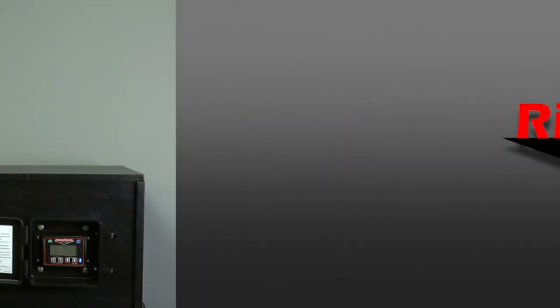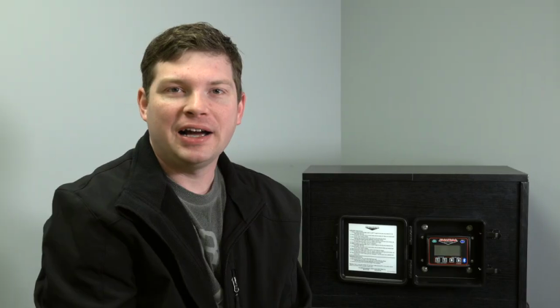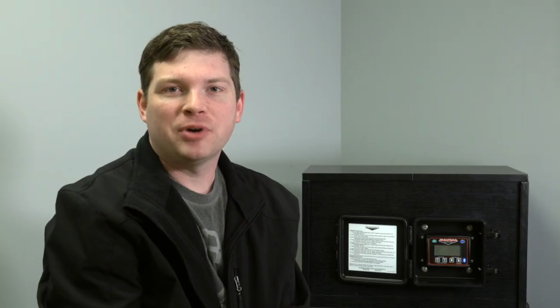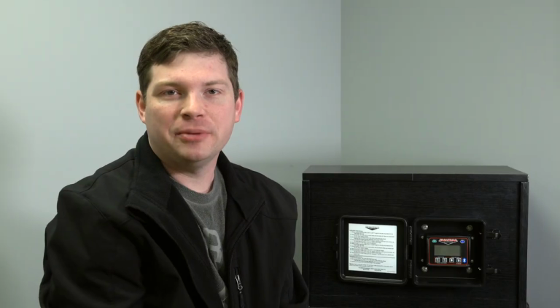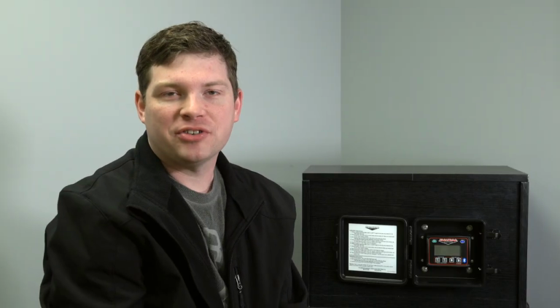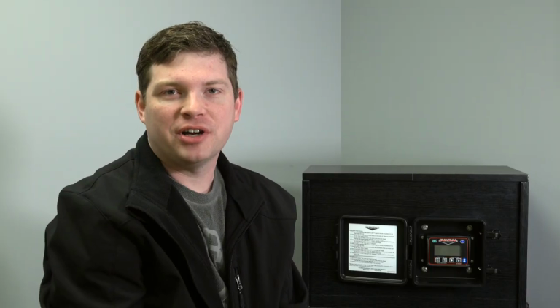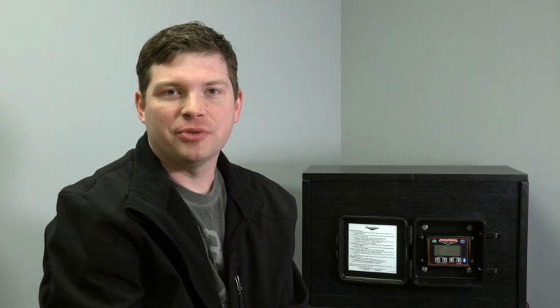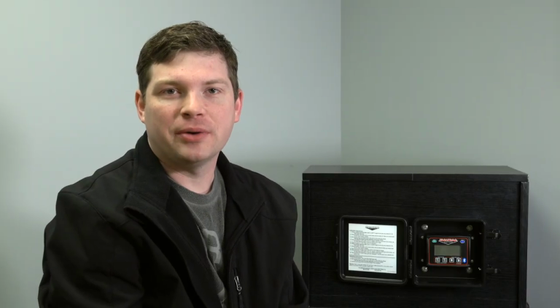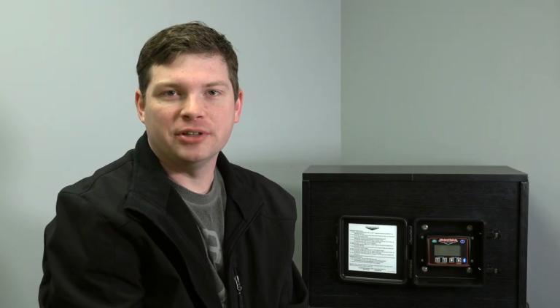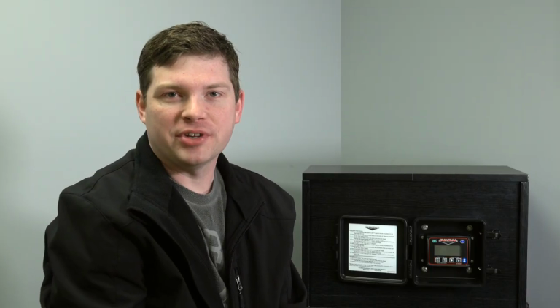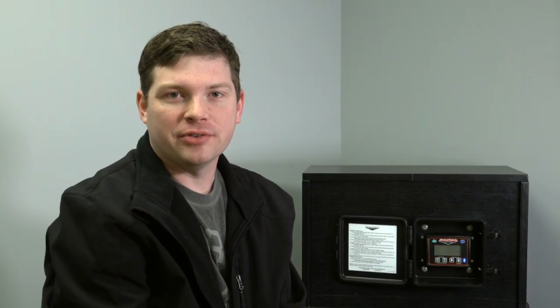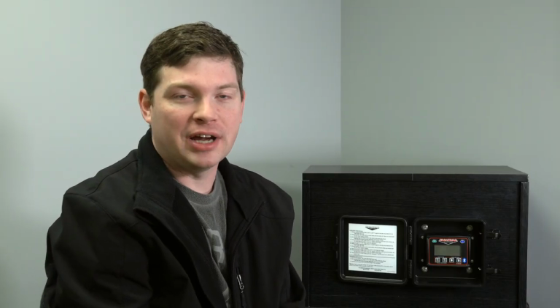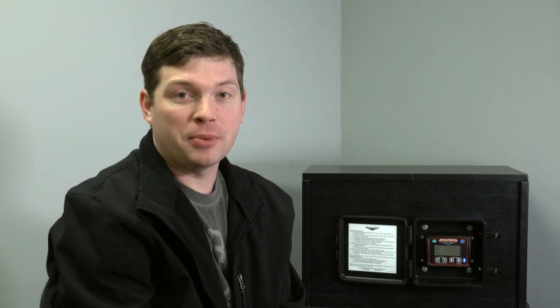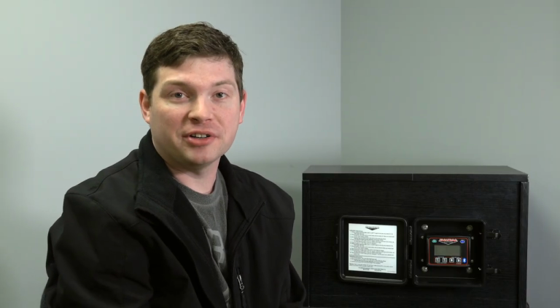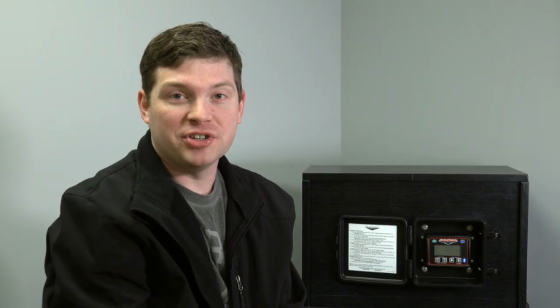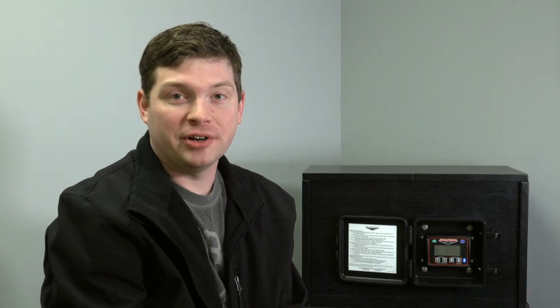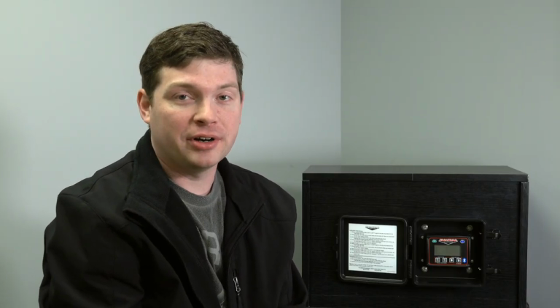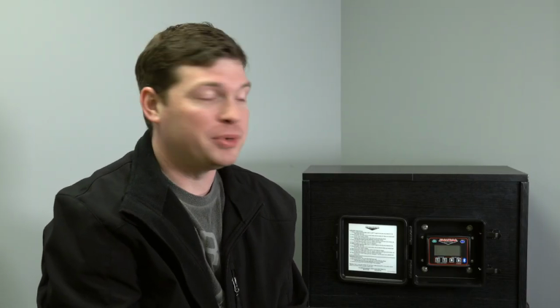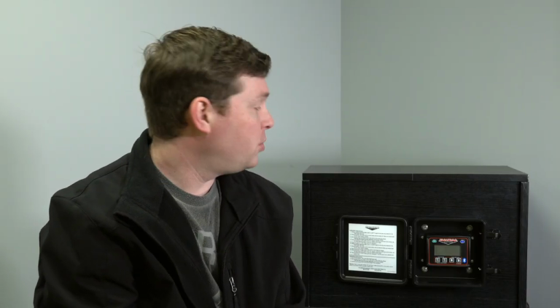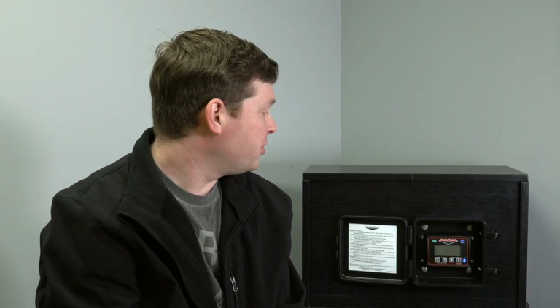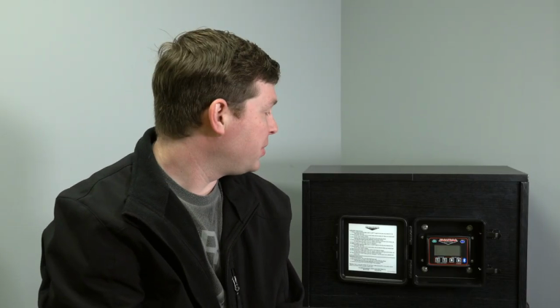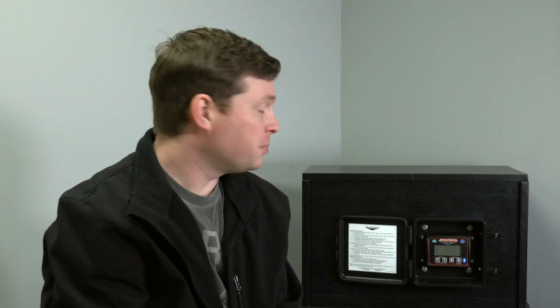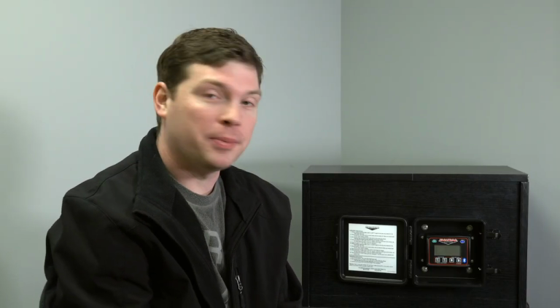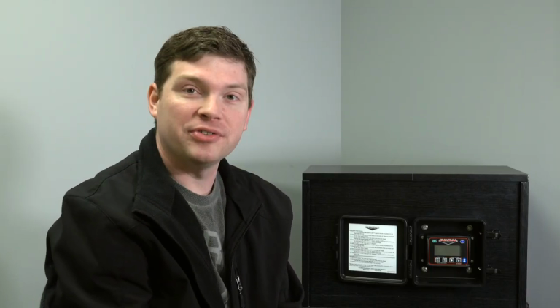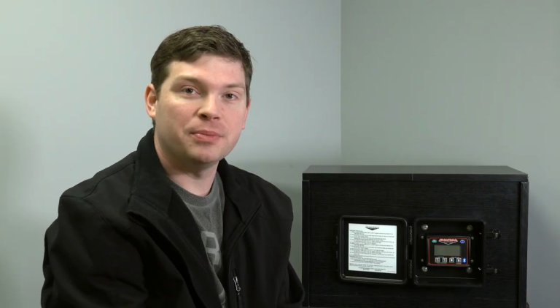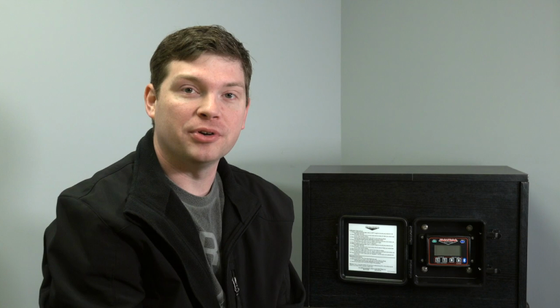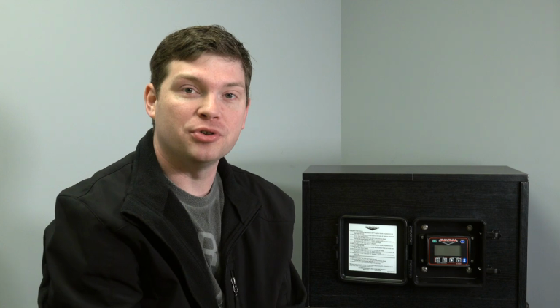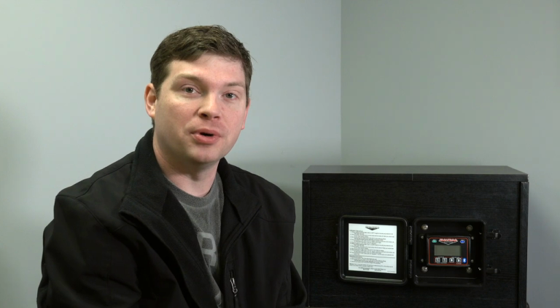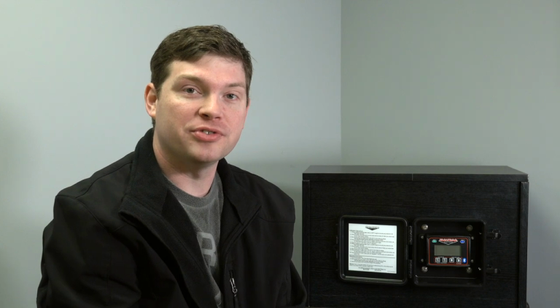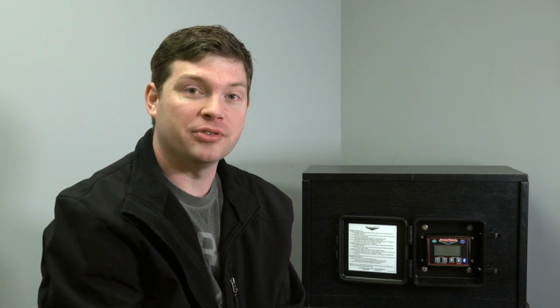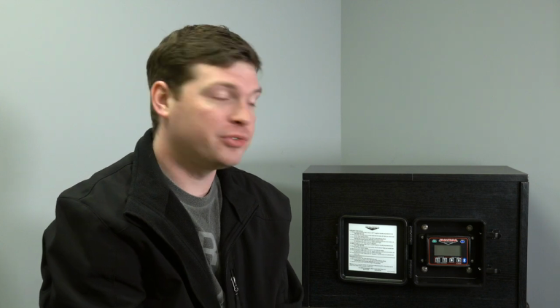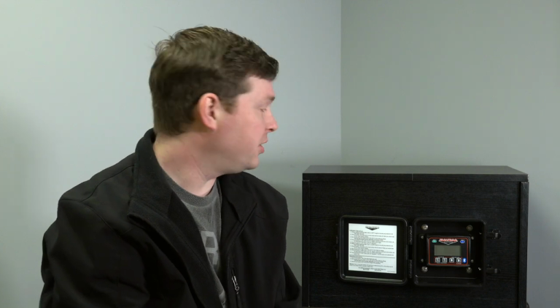Hi, I'm Ryan Backstrand with RightWay Load Scales. I'm a product engineer here and I'm going to walk you through how to properly set up your 201 series load scale.